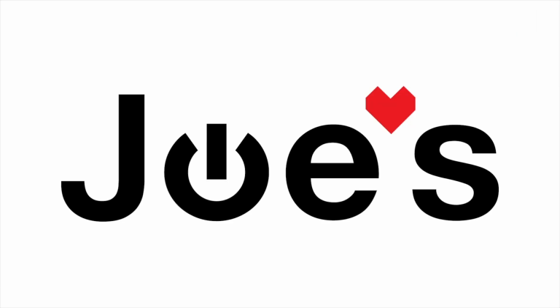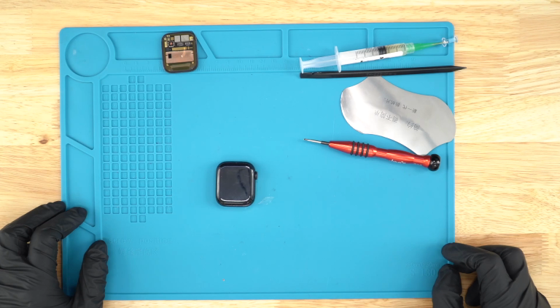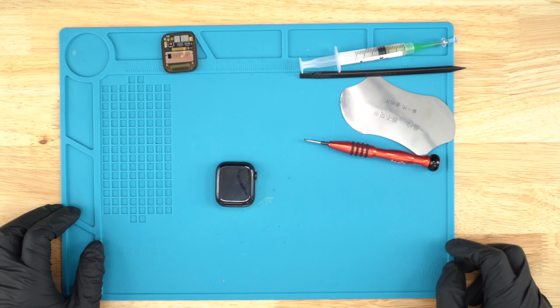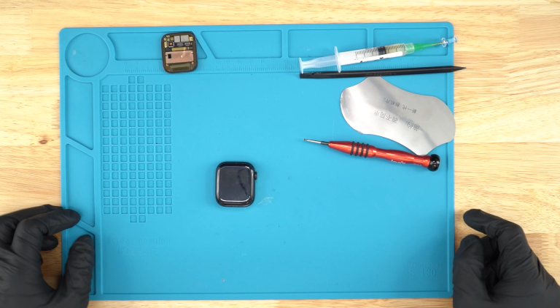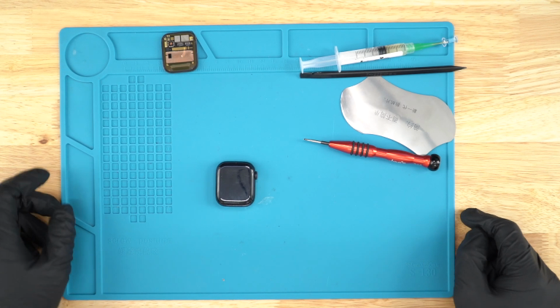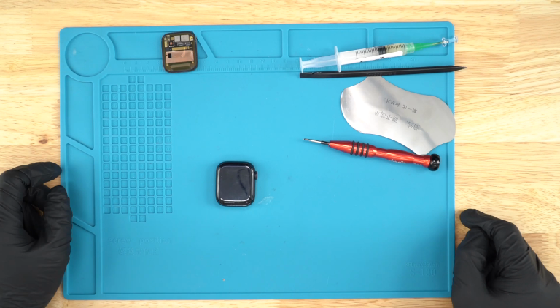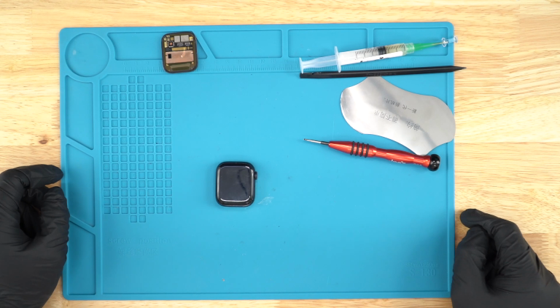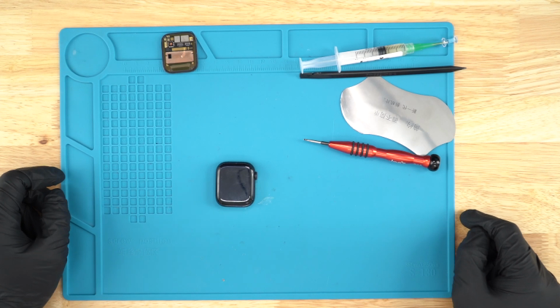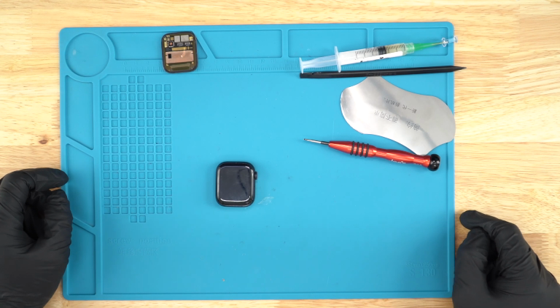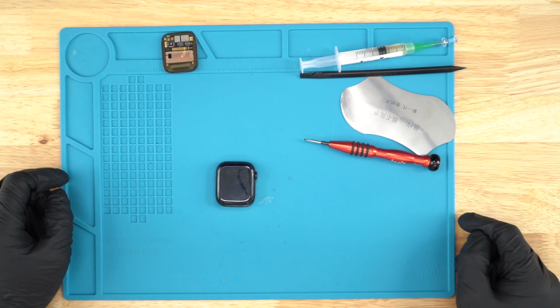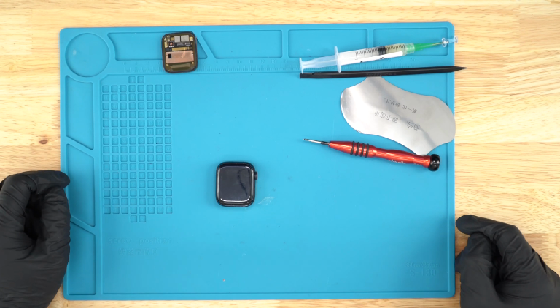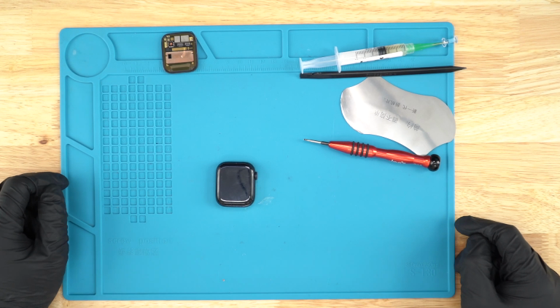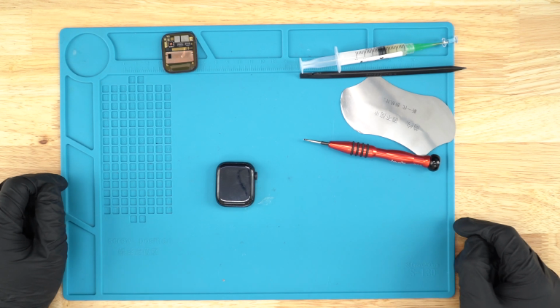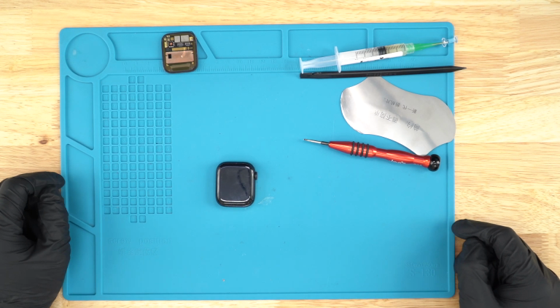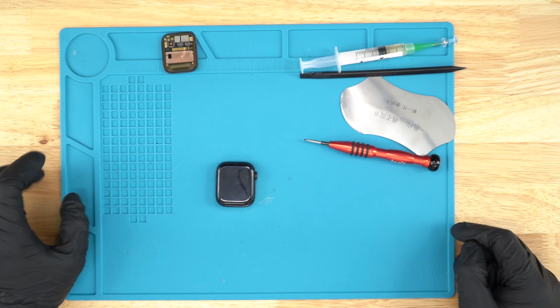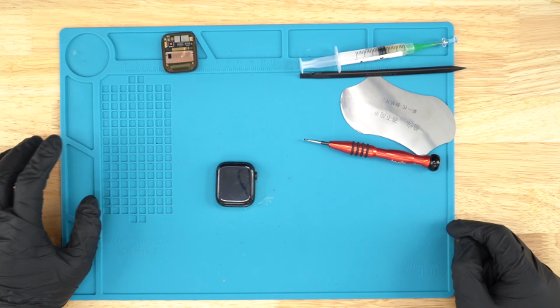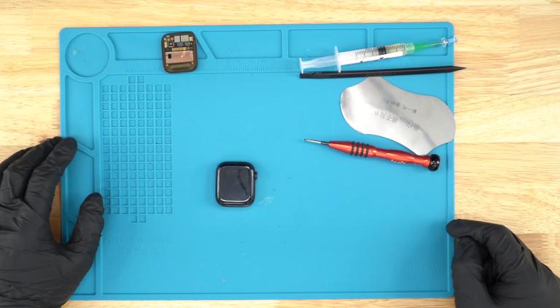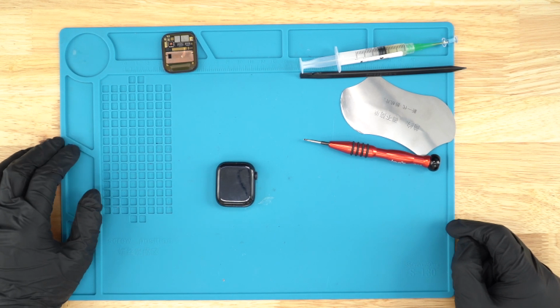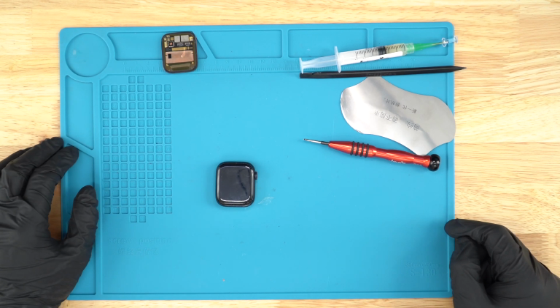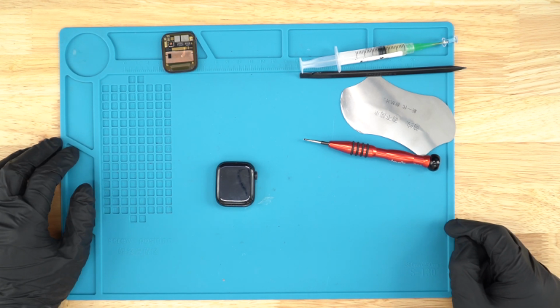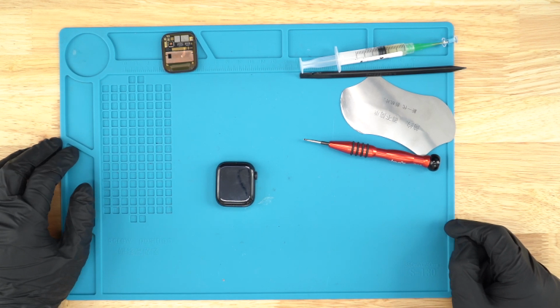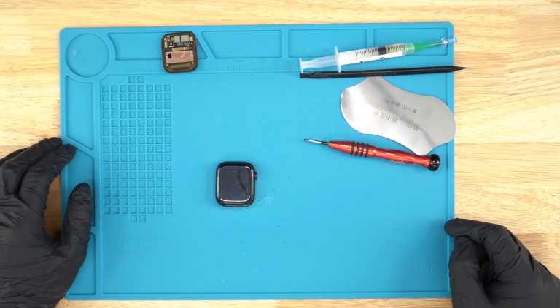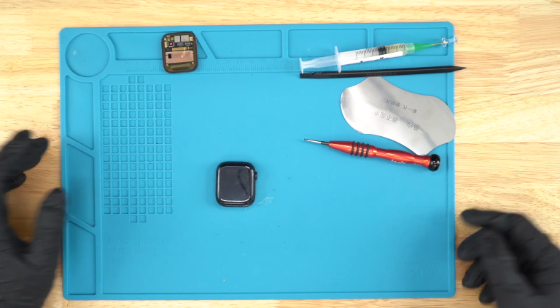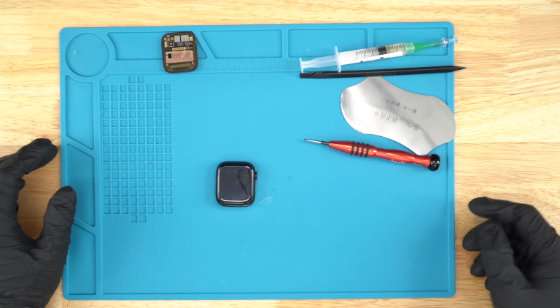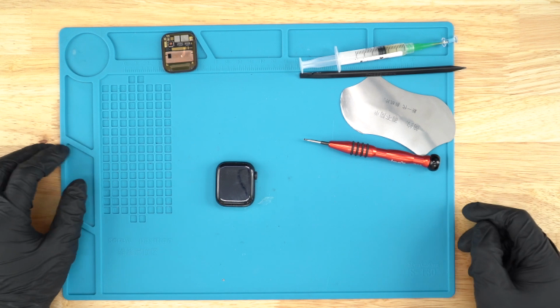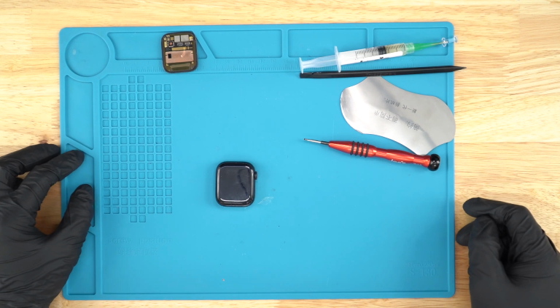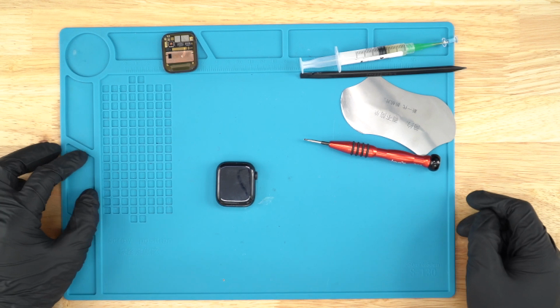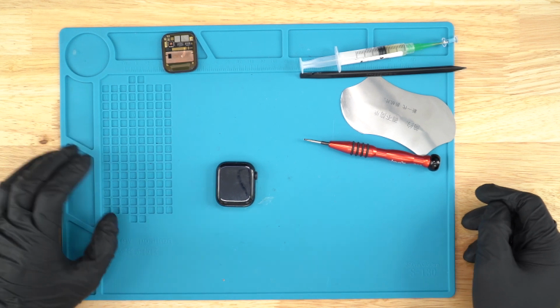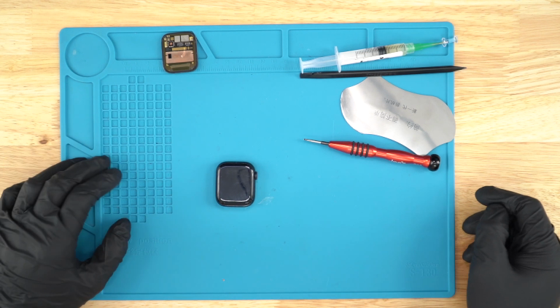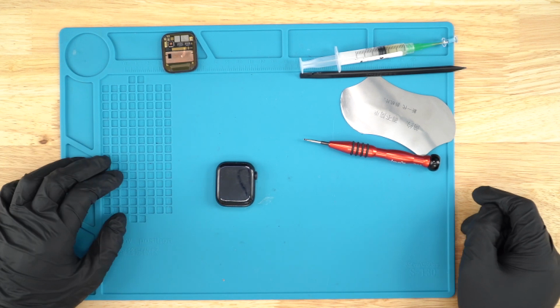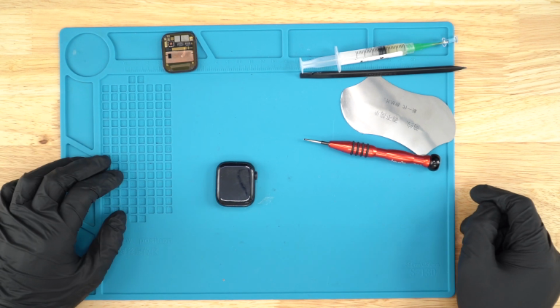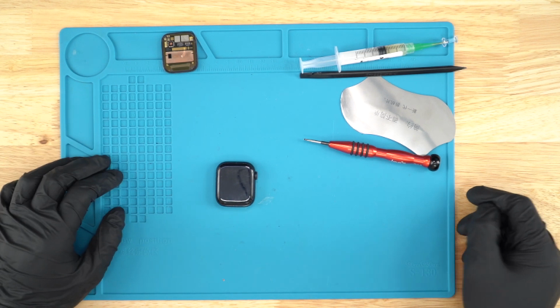Hello guys, this is JoesGE.com. Today I'll be showing you guys how to replace a screen on a series 741.